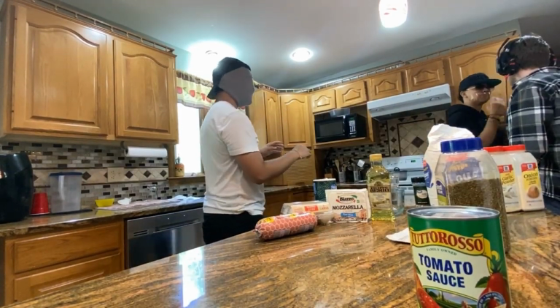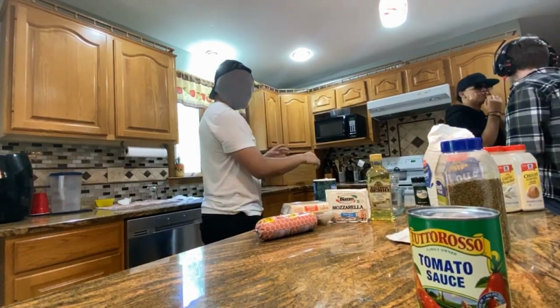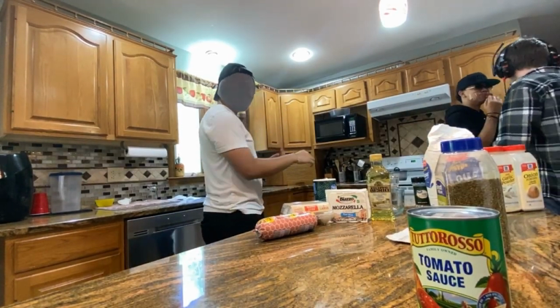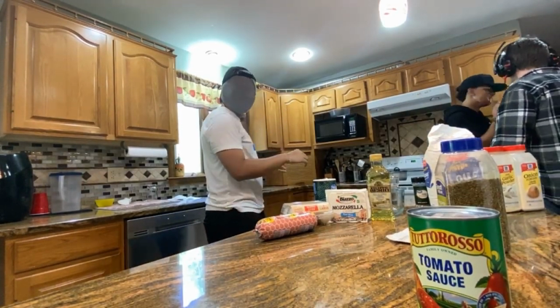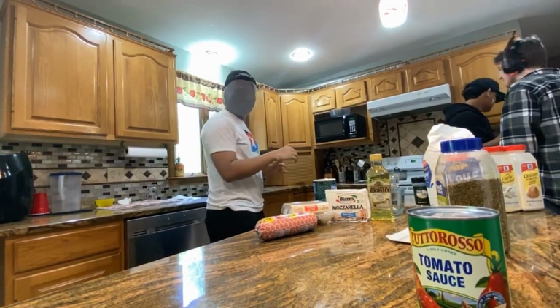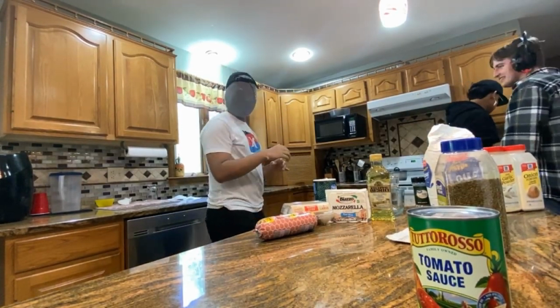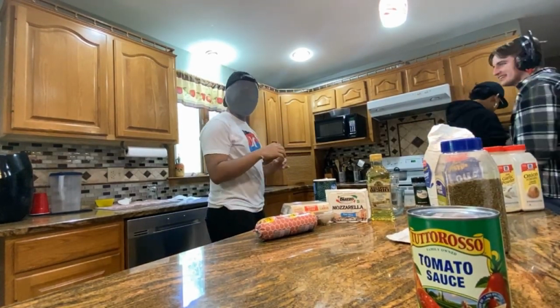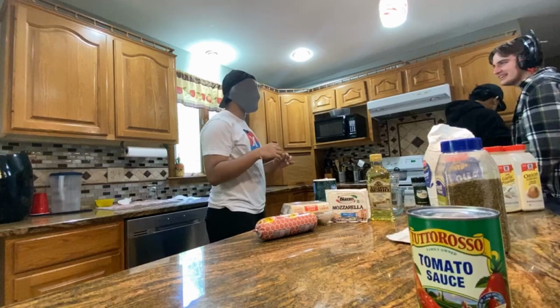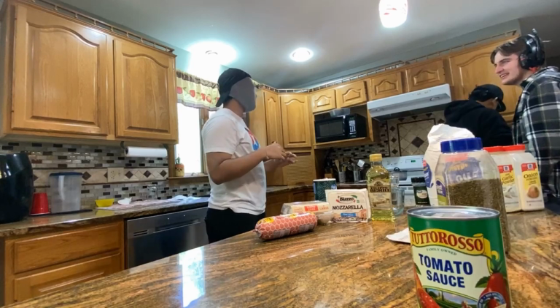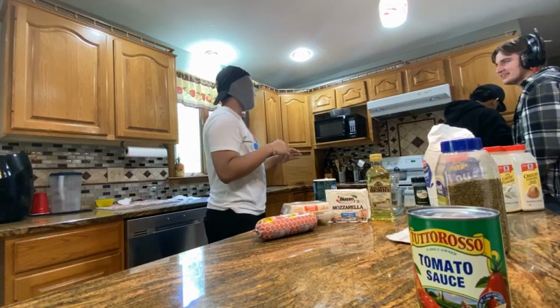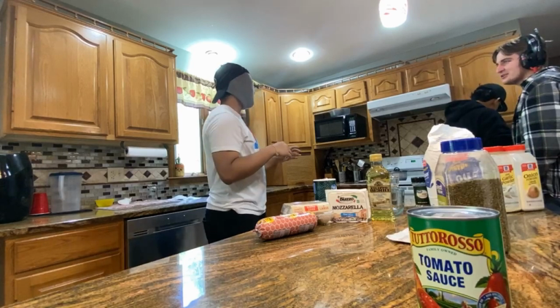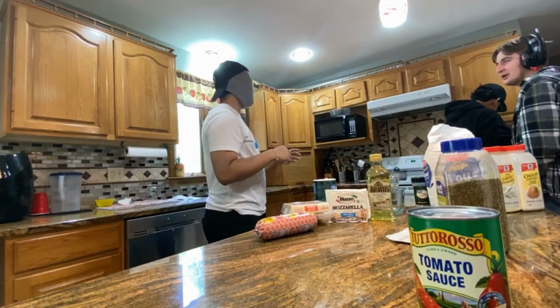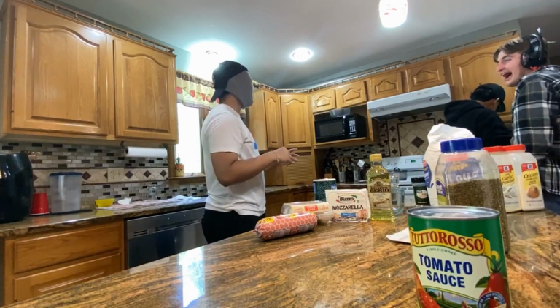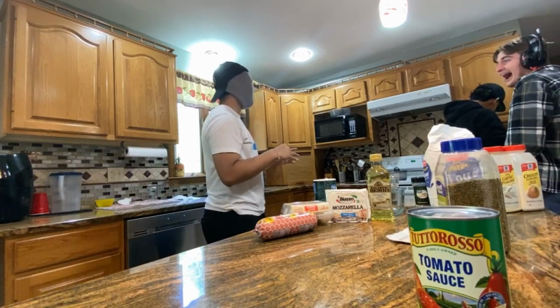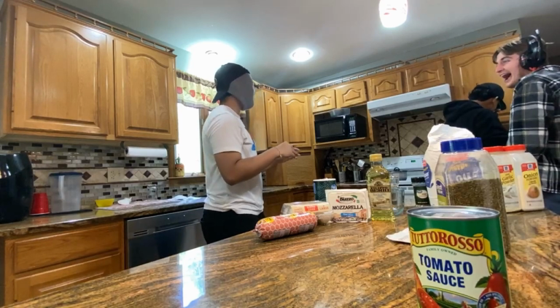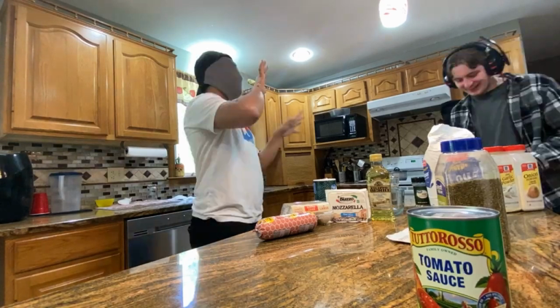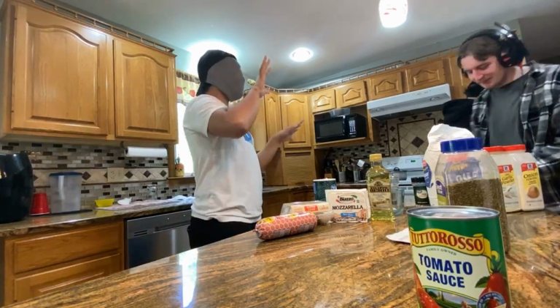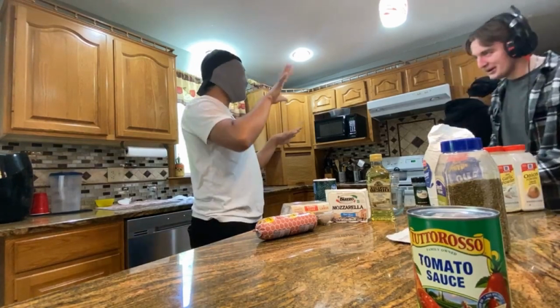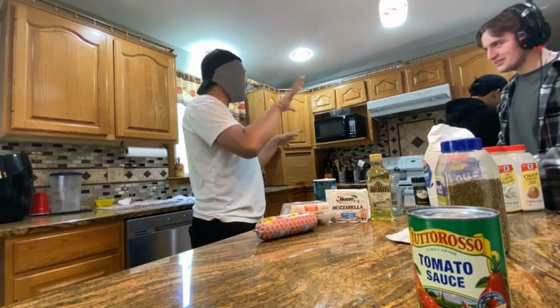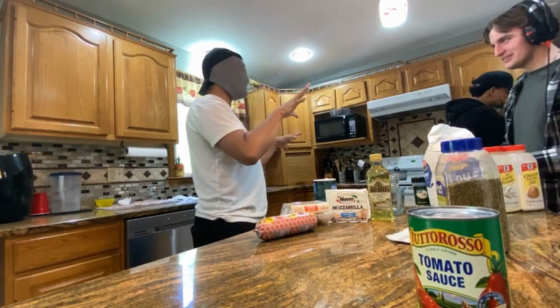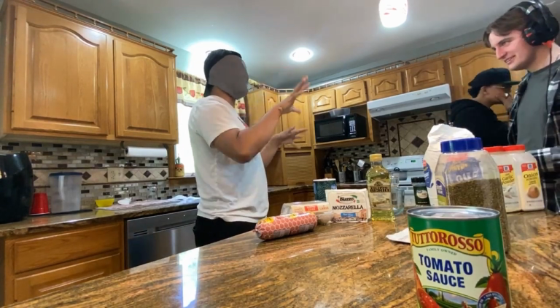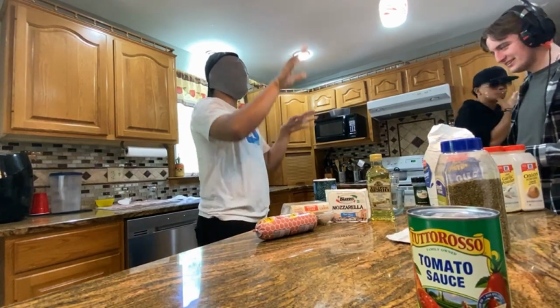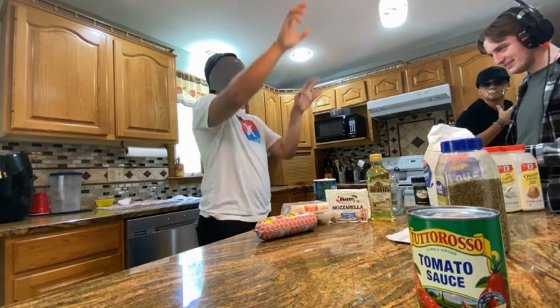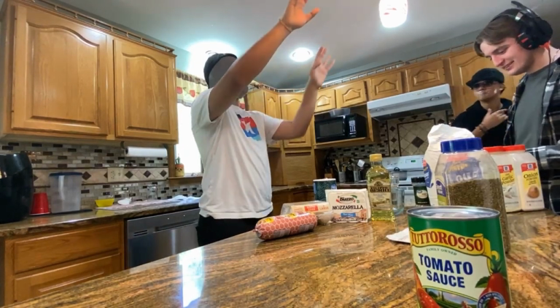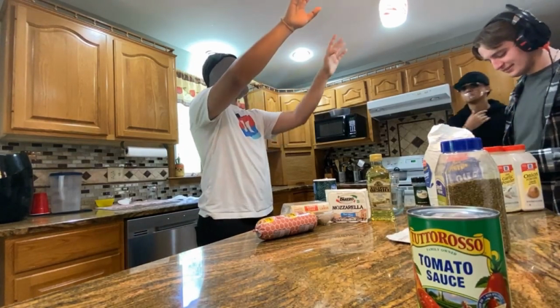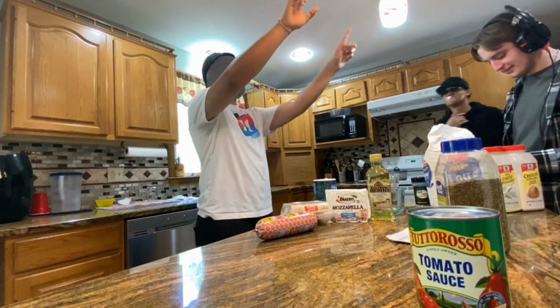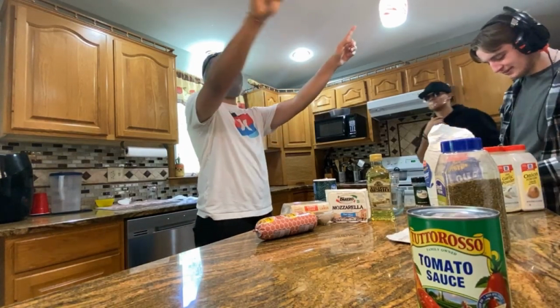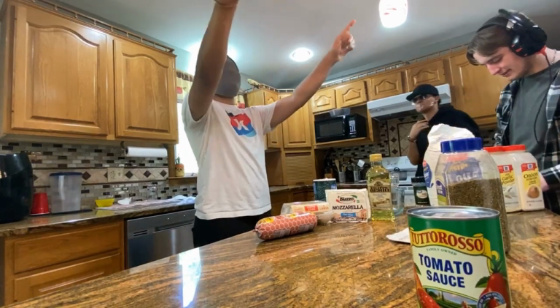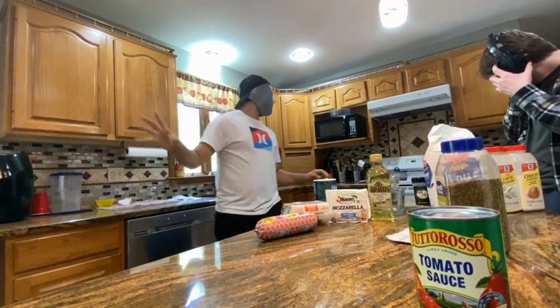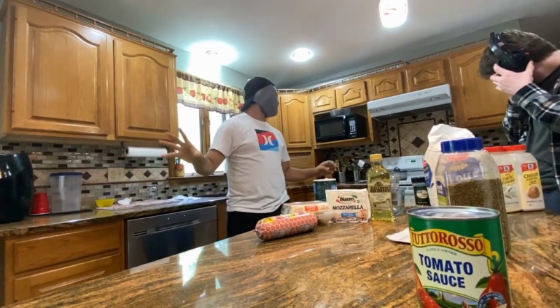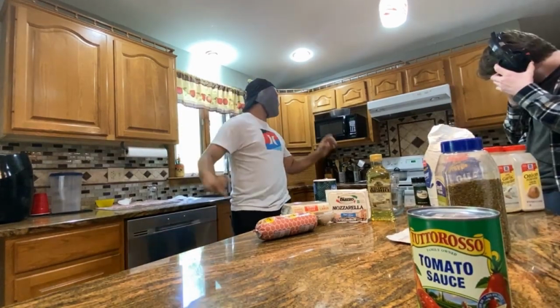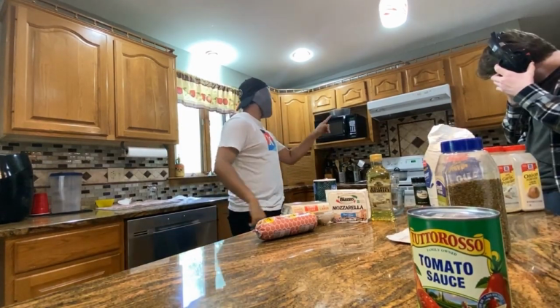I should have waited a bit. The only thing I can see is the lights. Where's the camera?